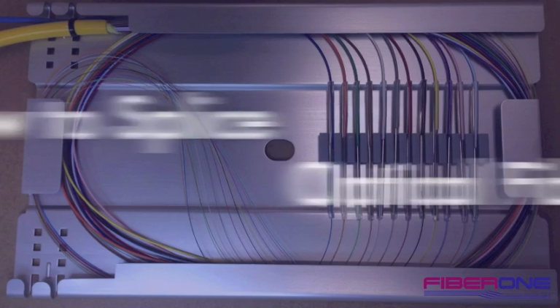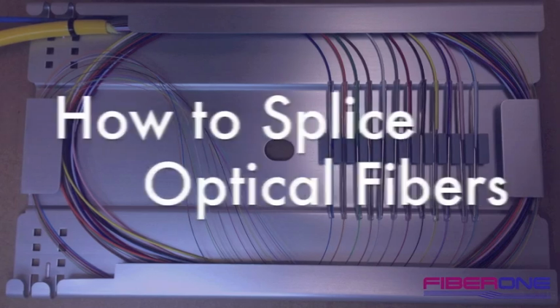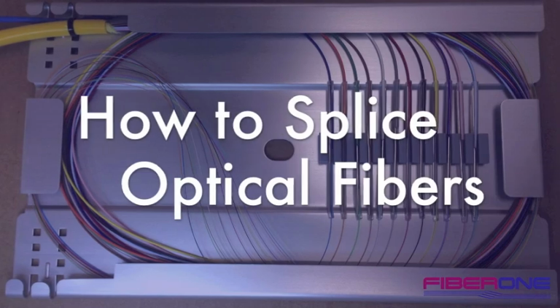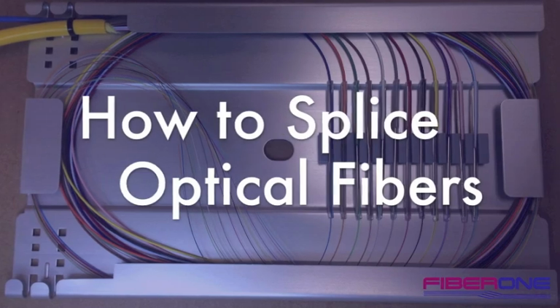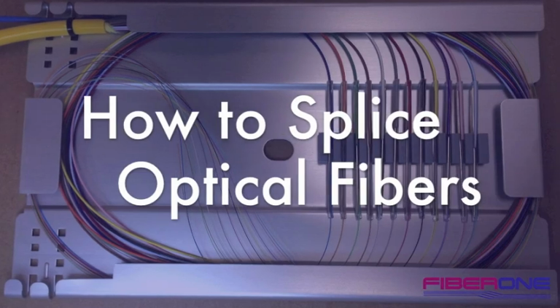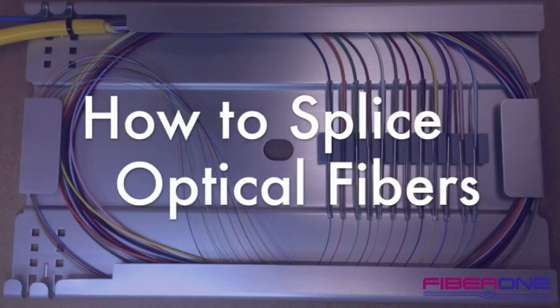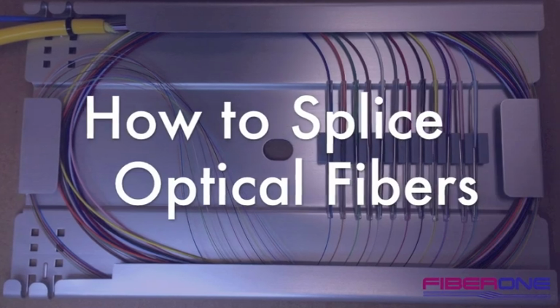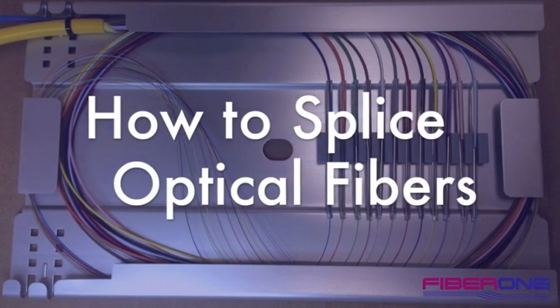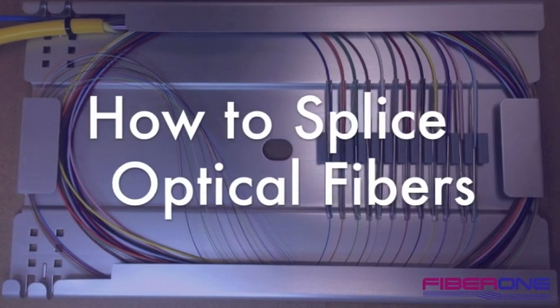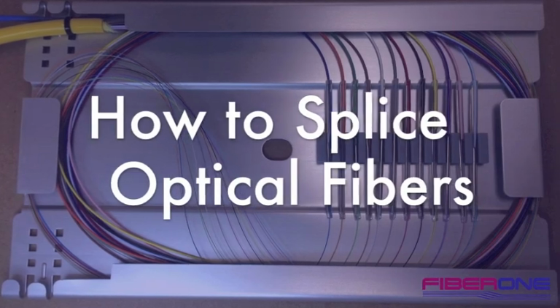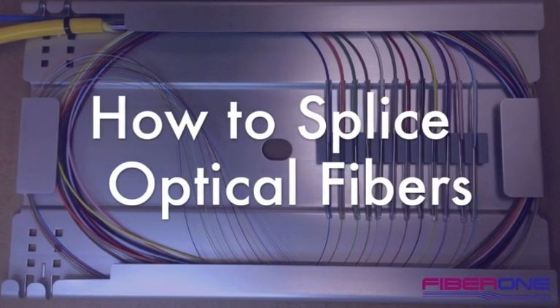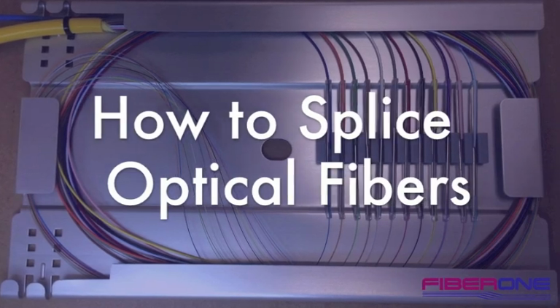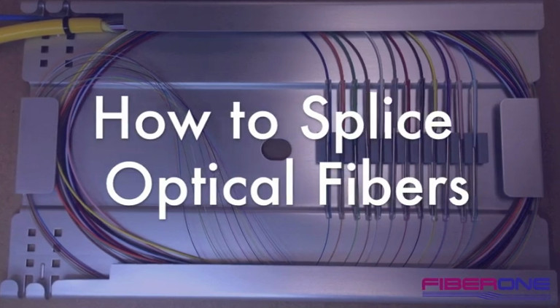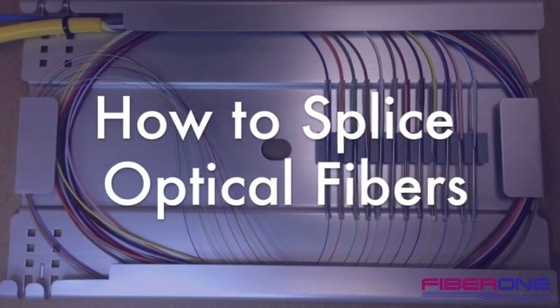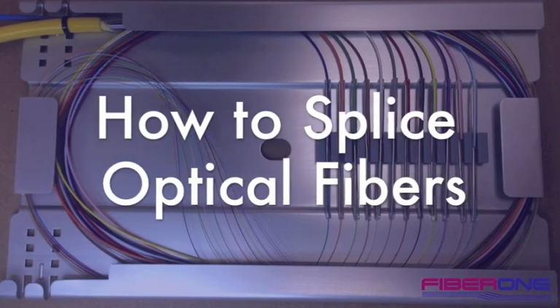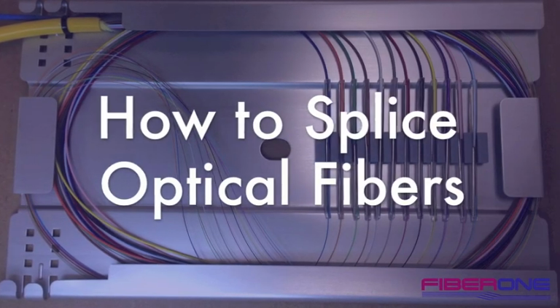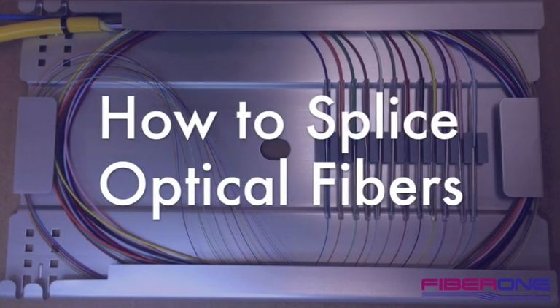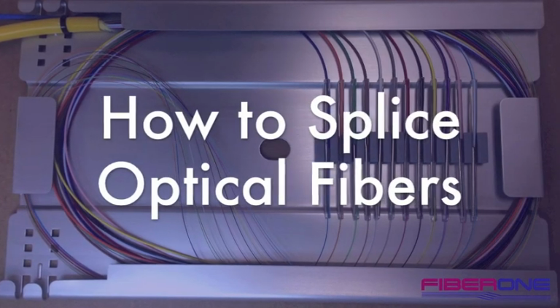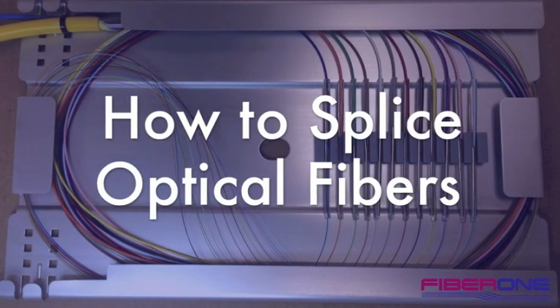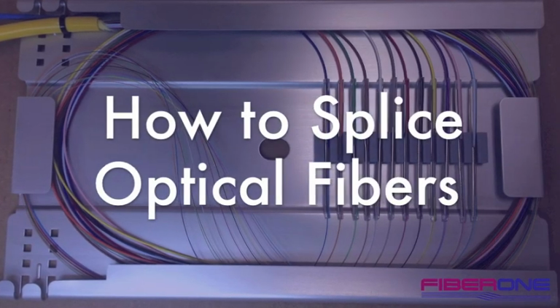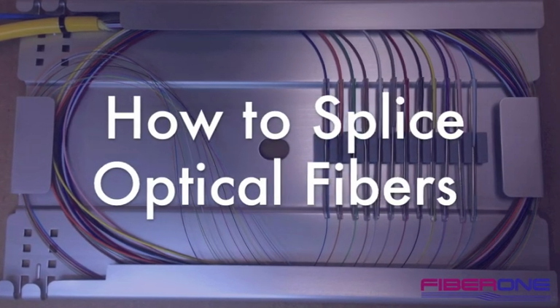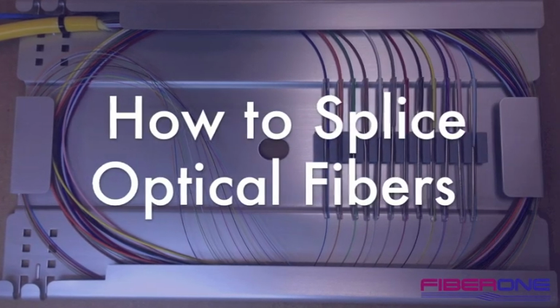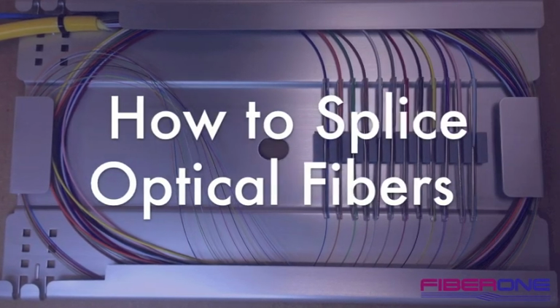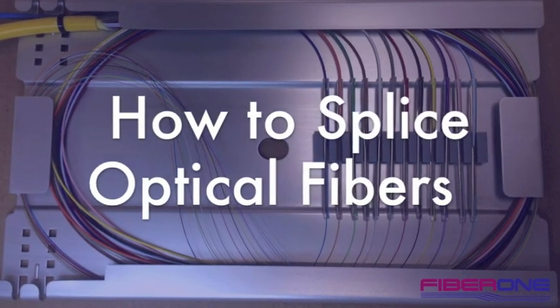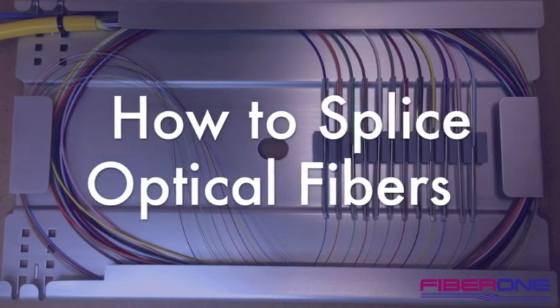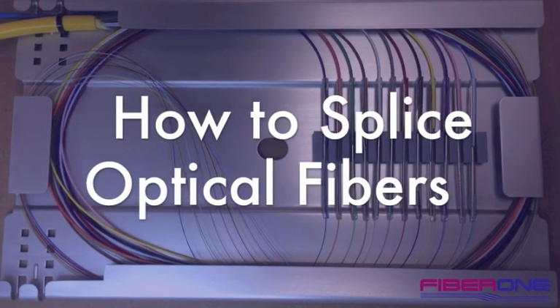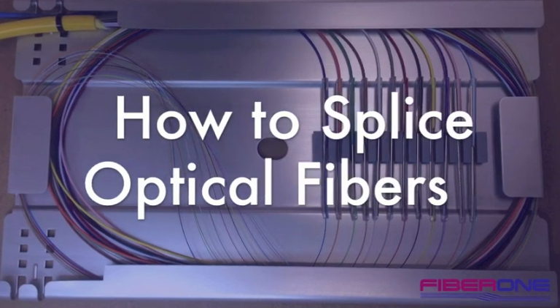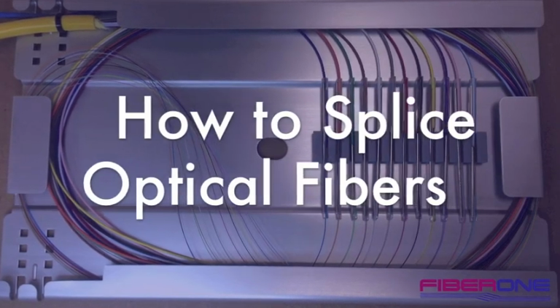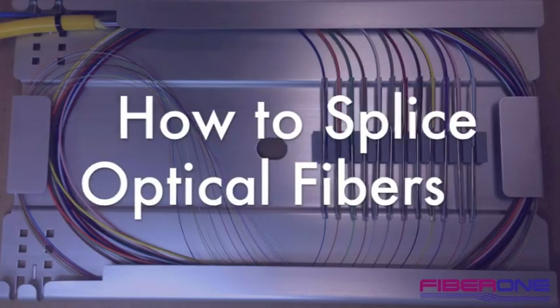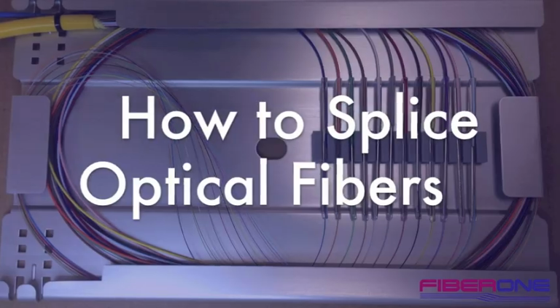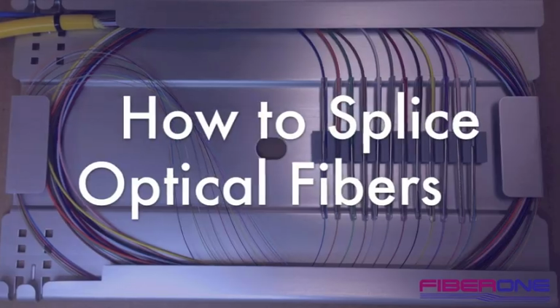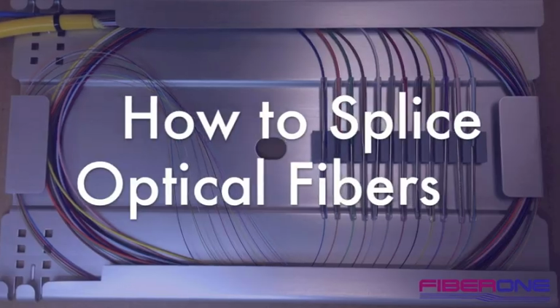In this short video, we will discuss how to splice optical fibers using a 12-fiber splice tray.